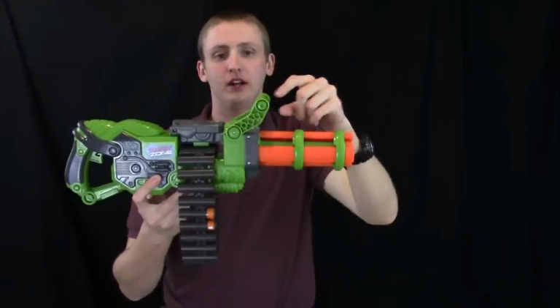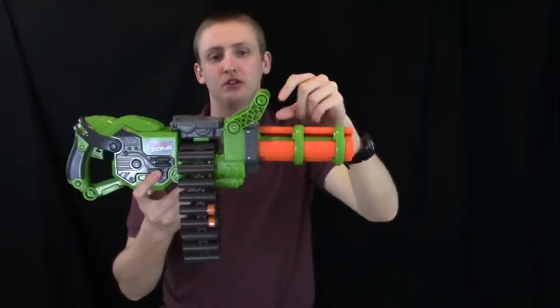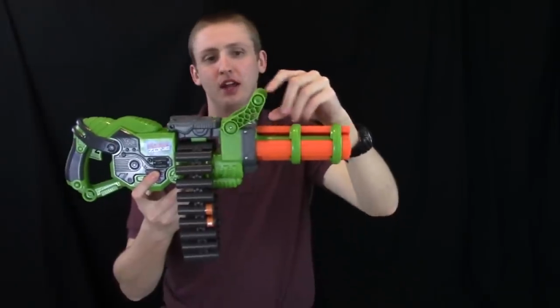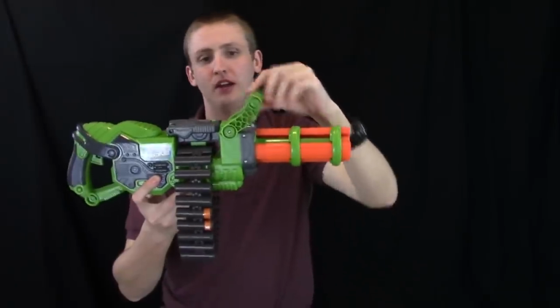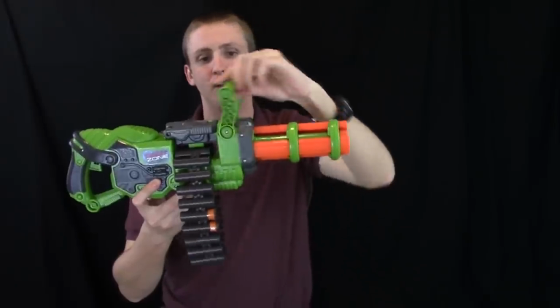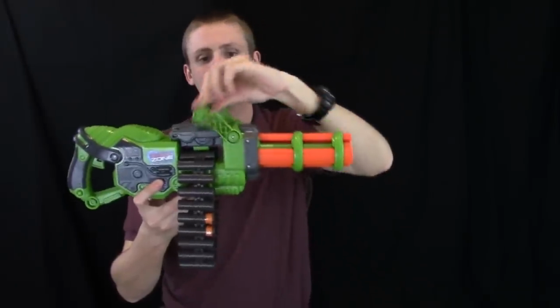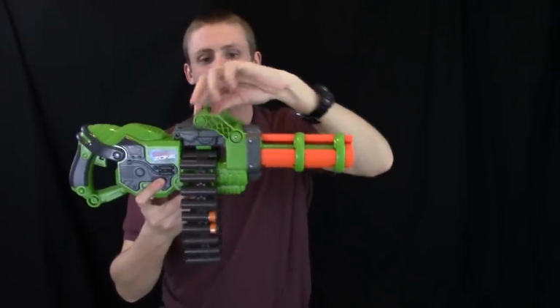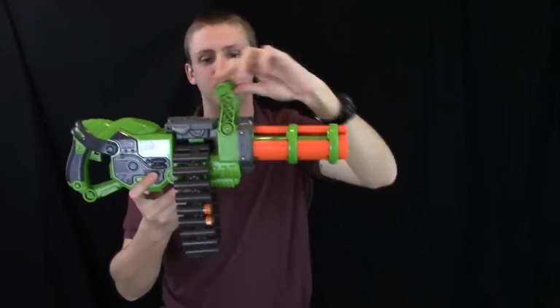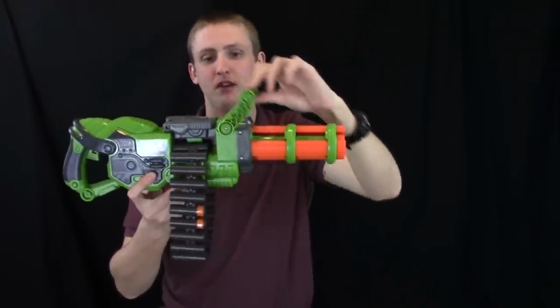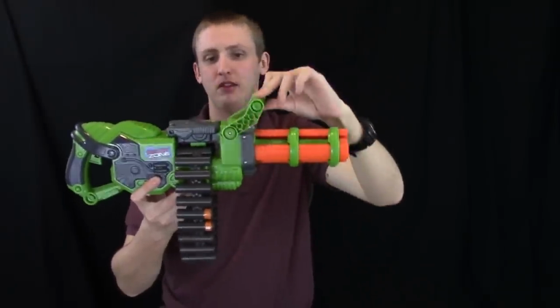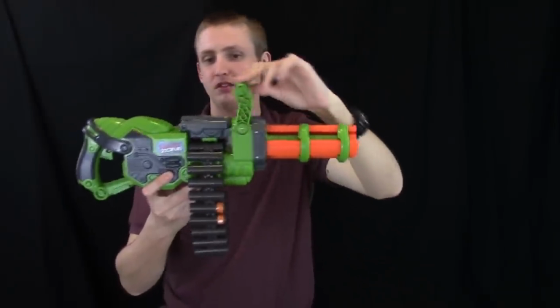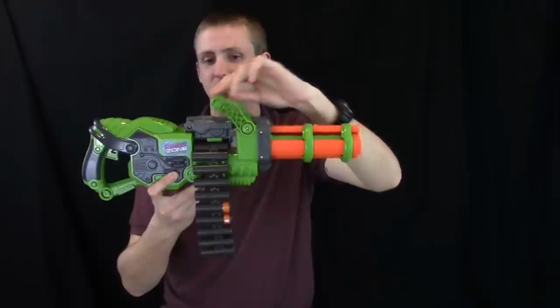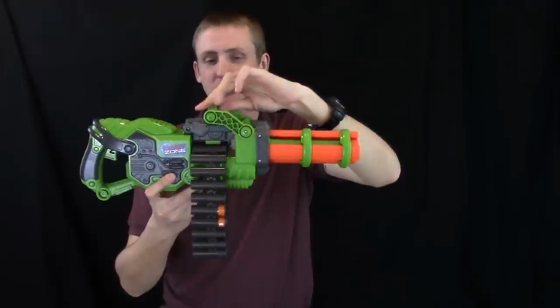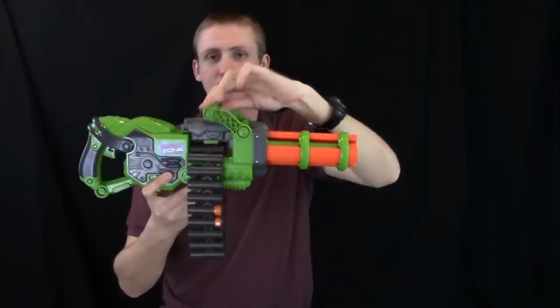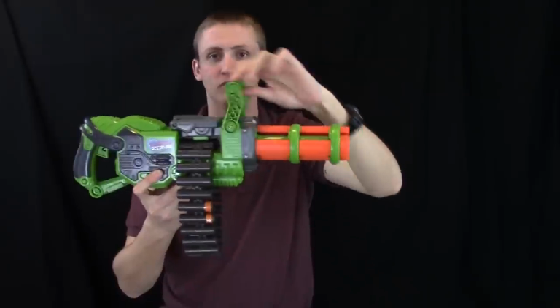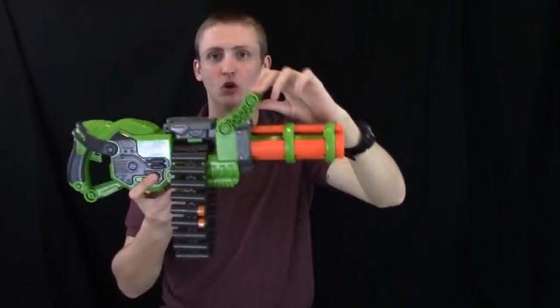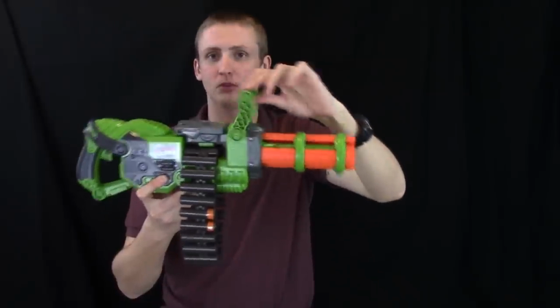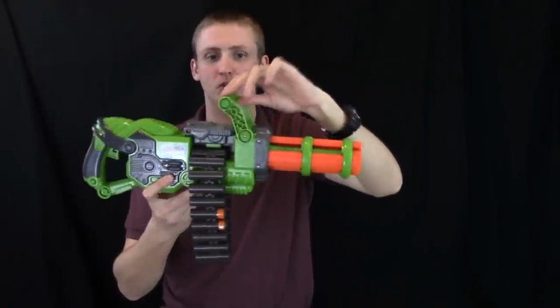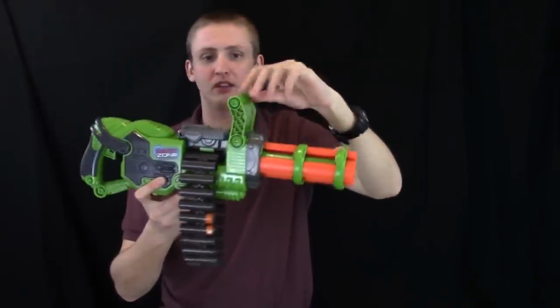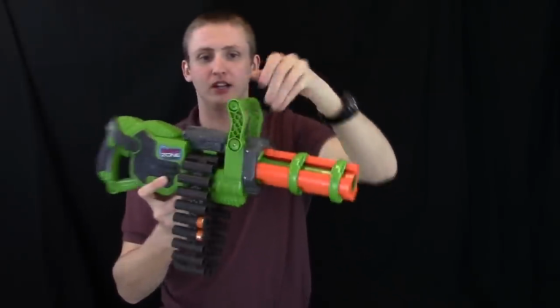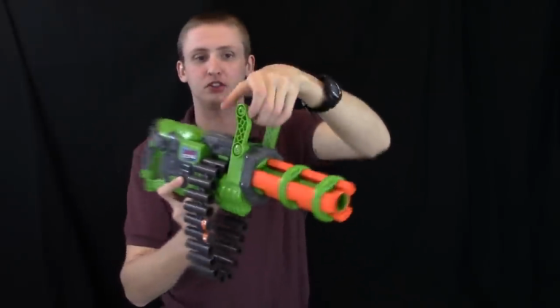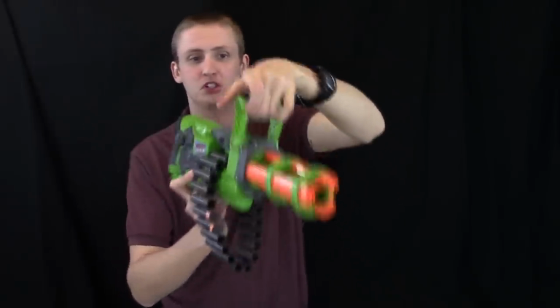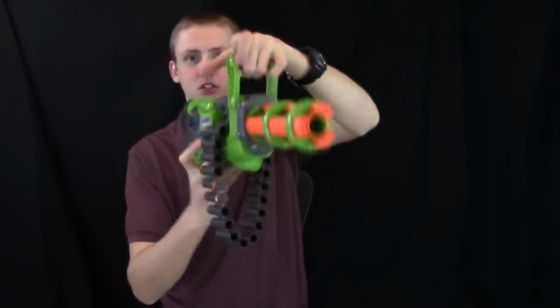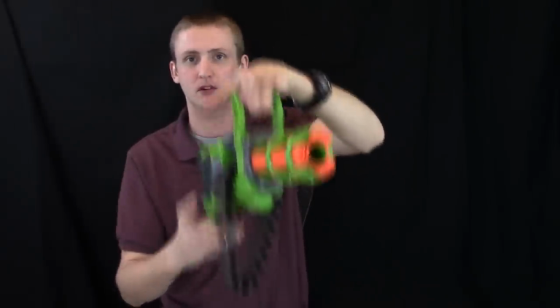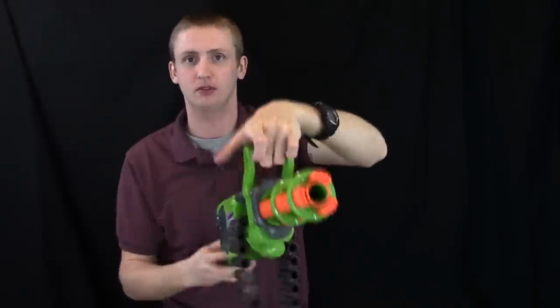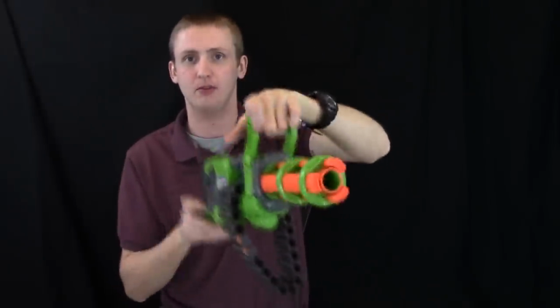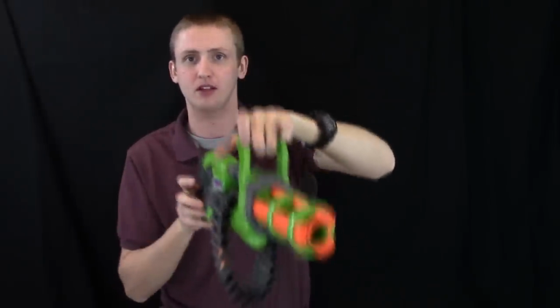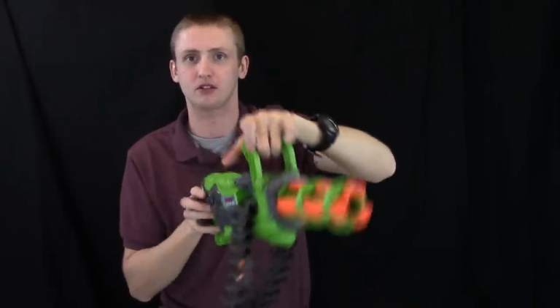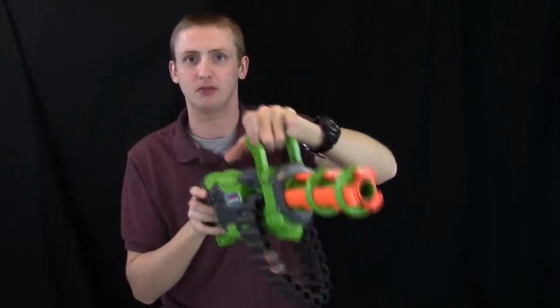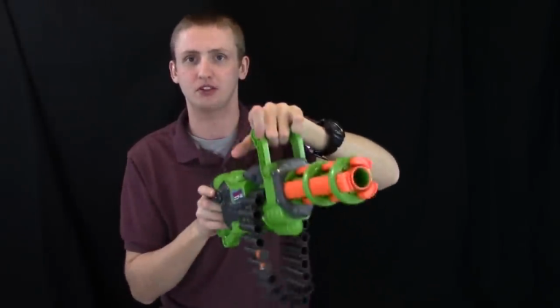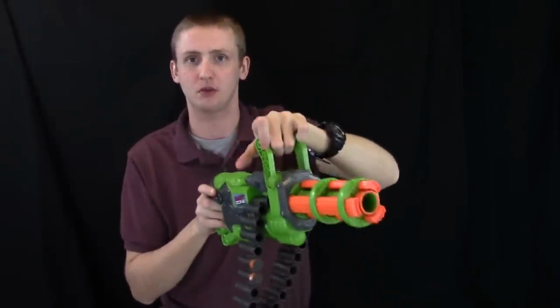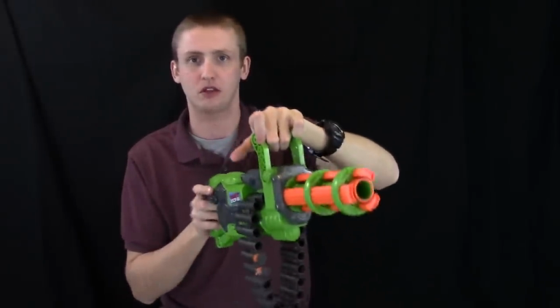Right here is a carry handle that does pivot. This doesn't really perform or do anything else — it's just to balance the blaster with.